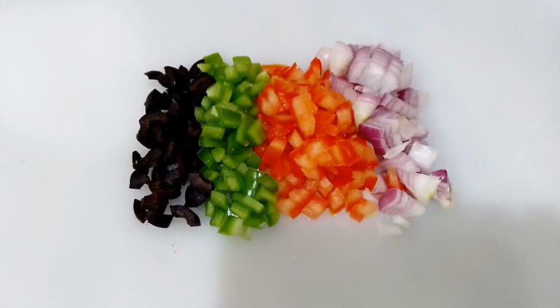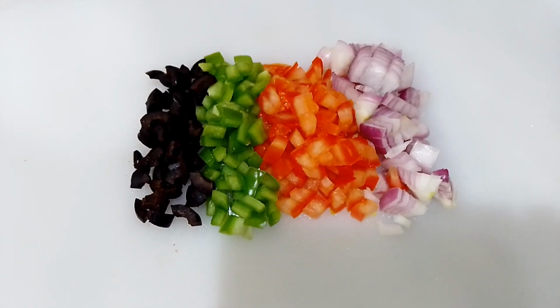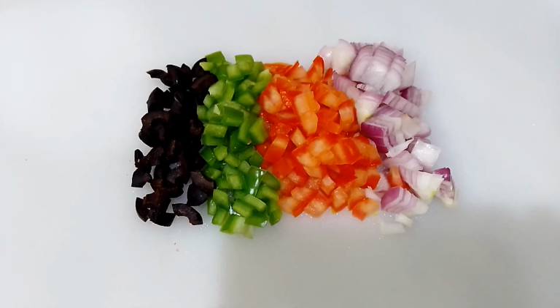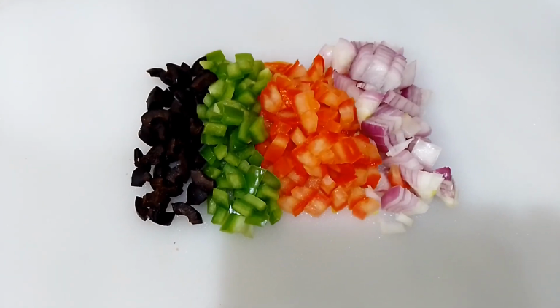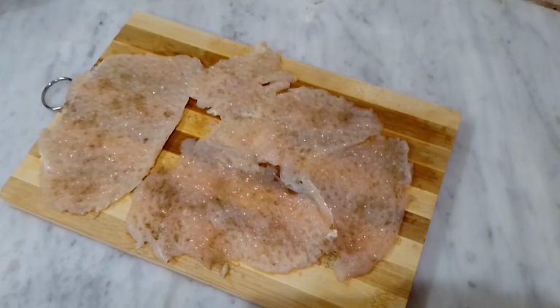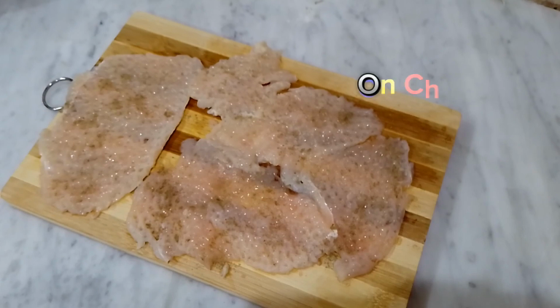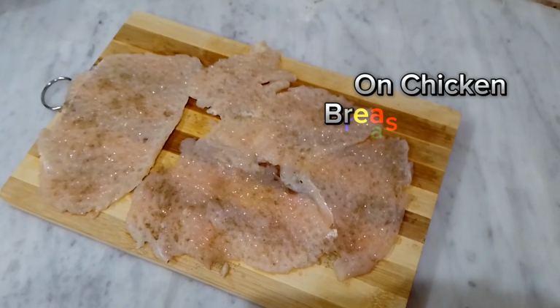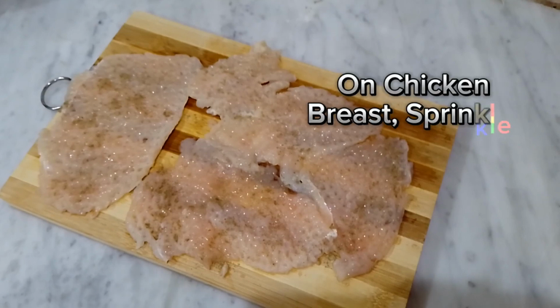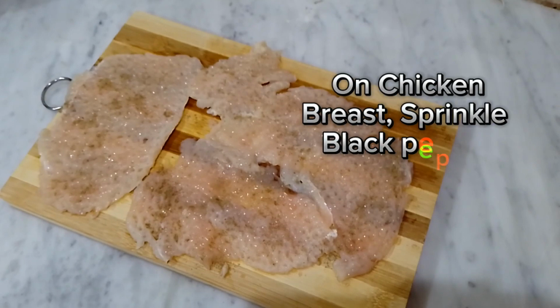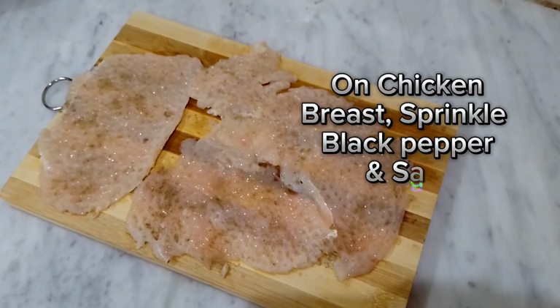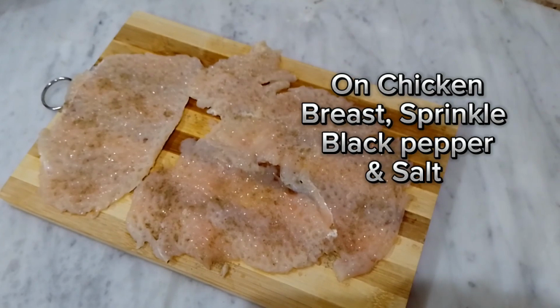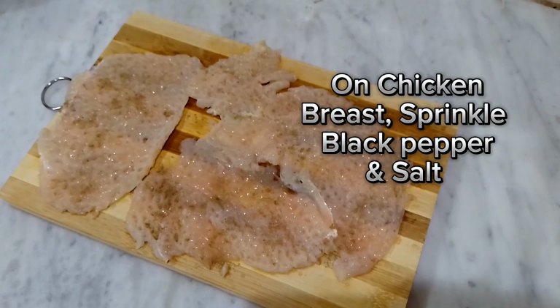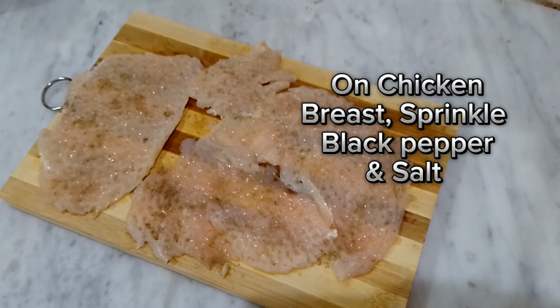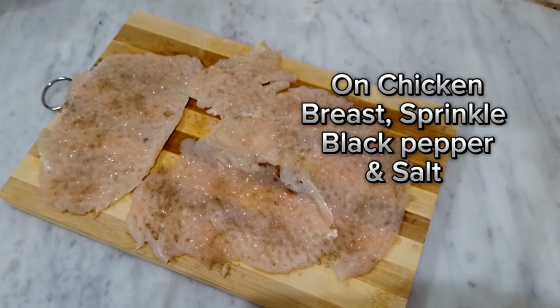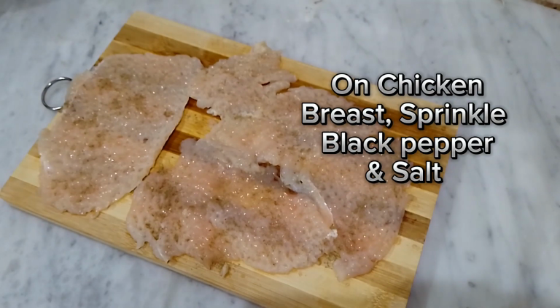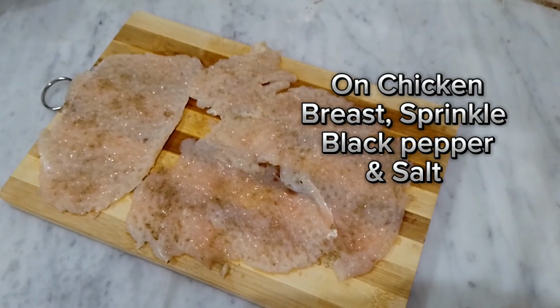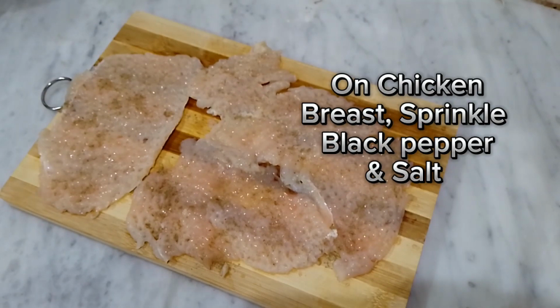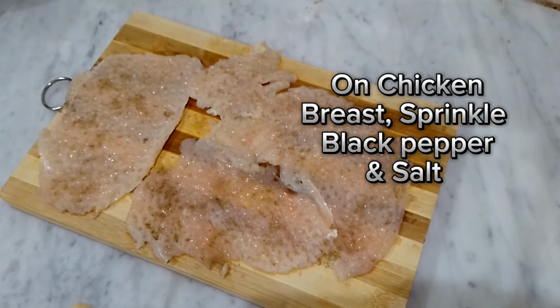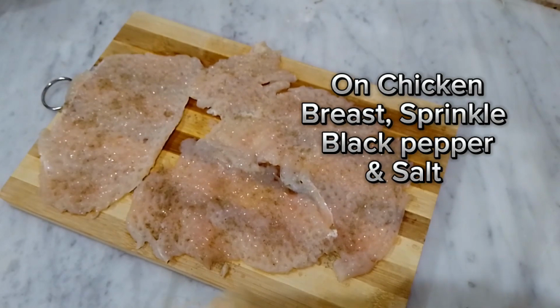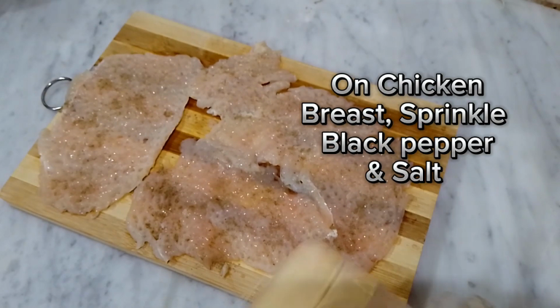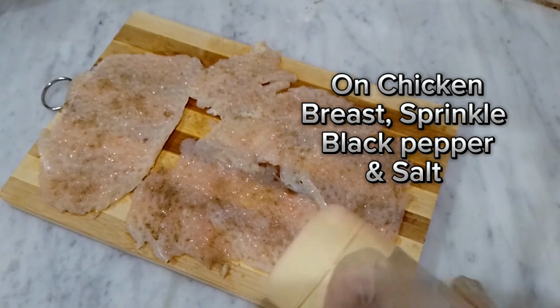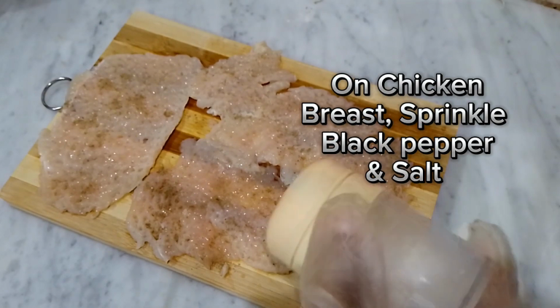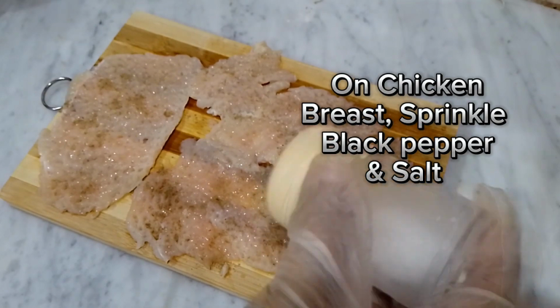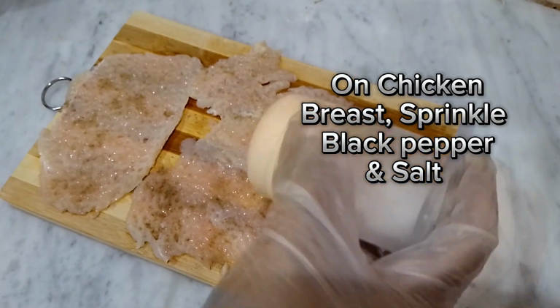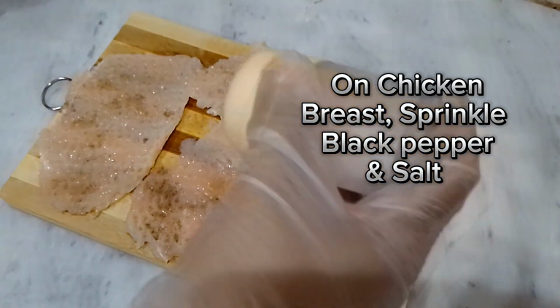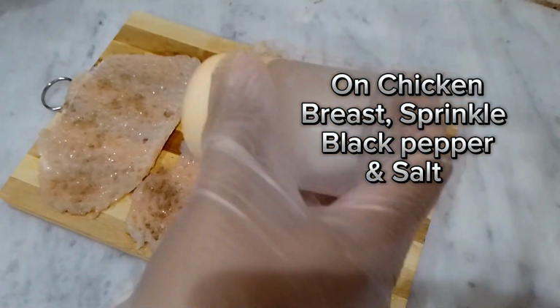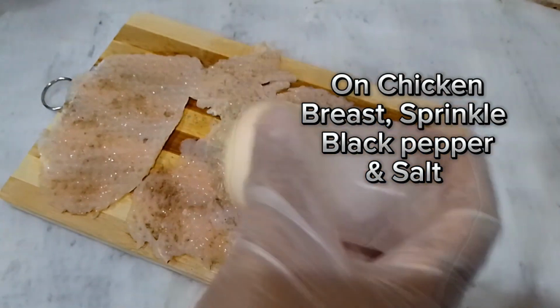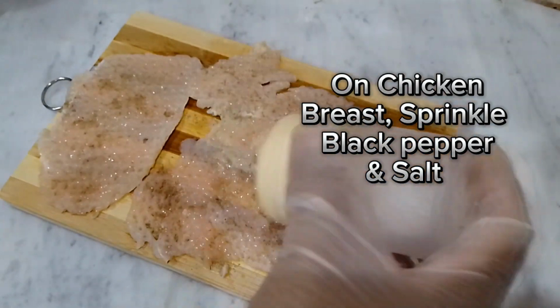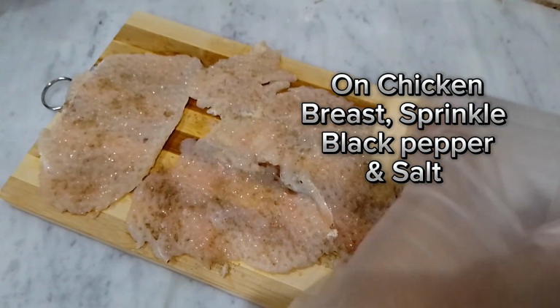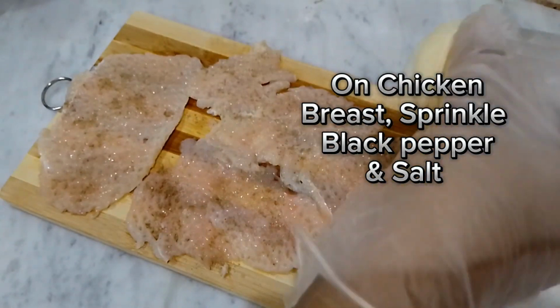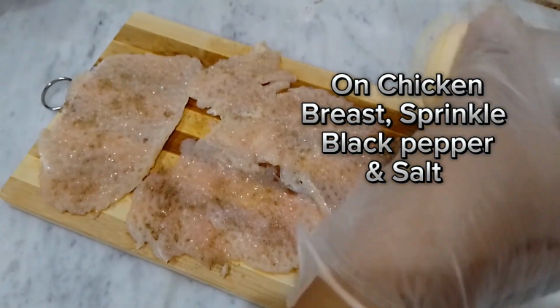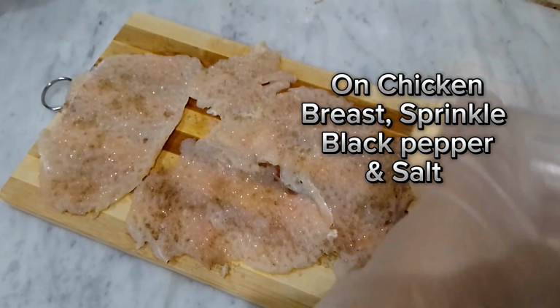On chicken breast, sprinkle black pepper and salt.